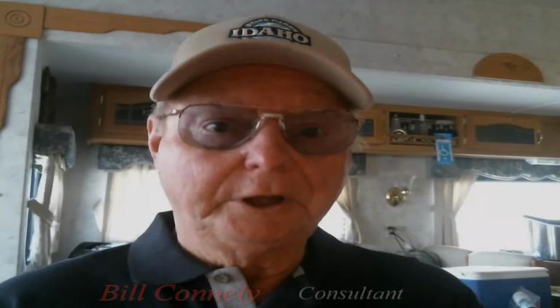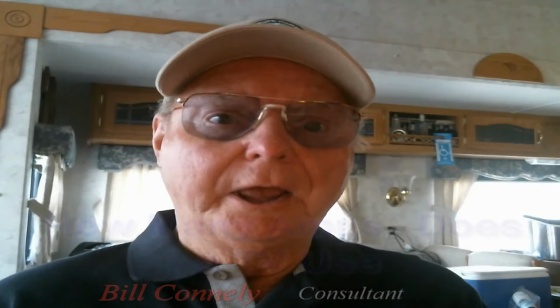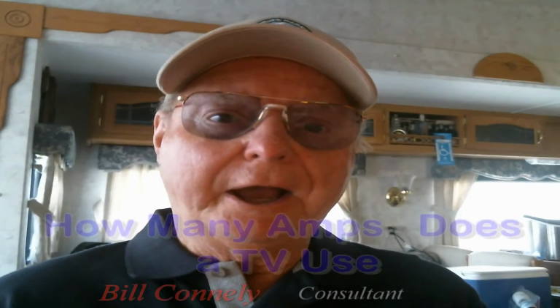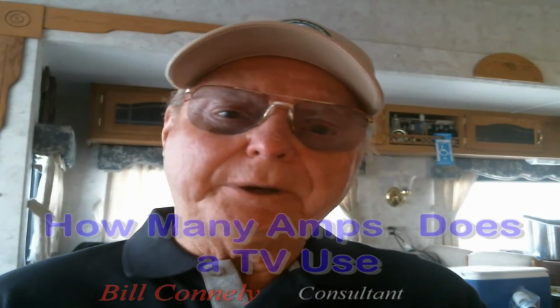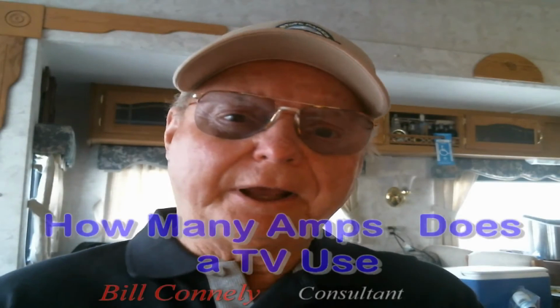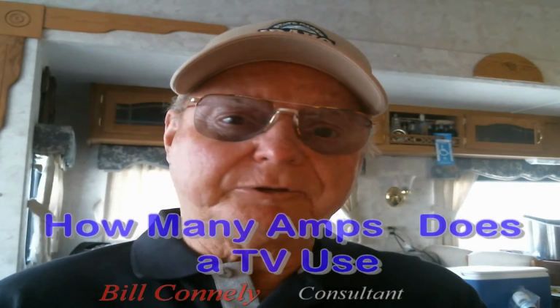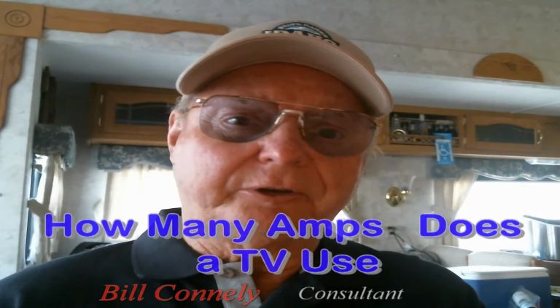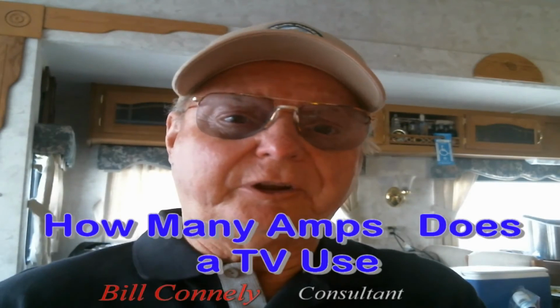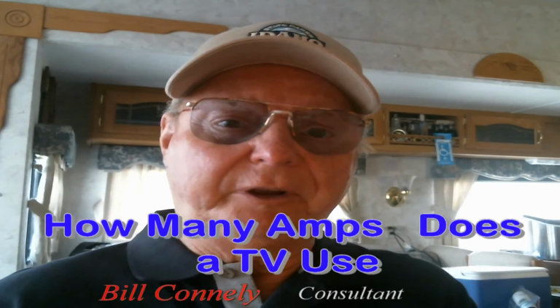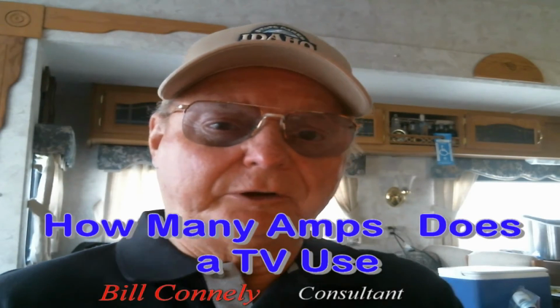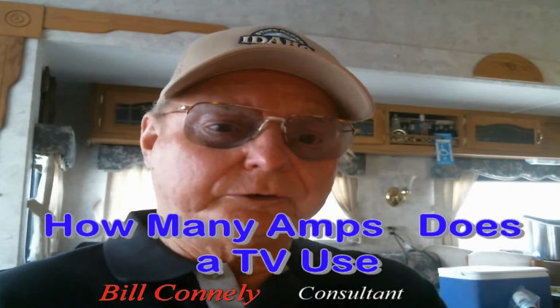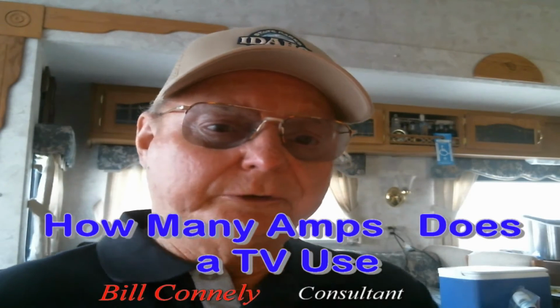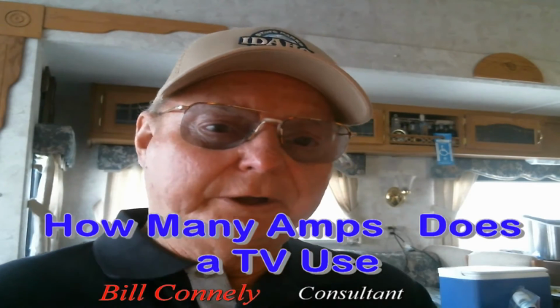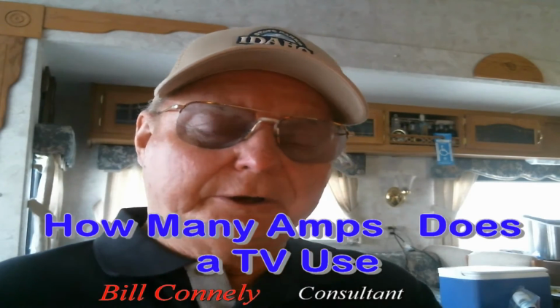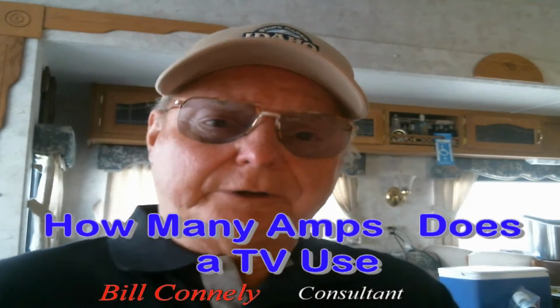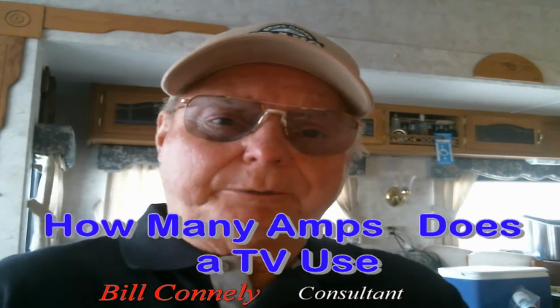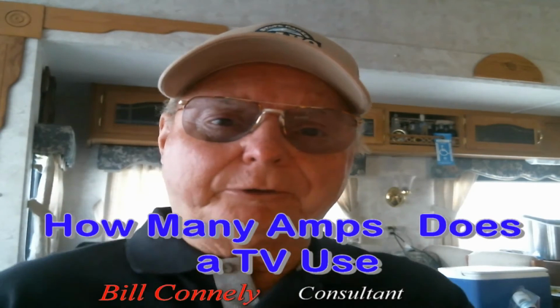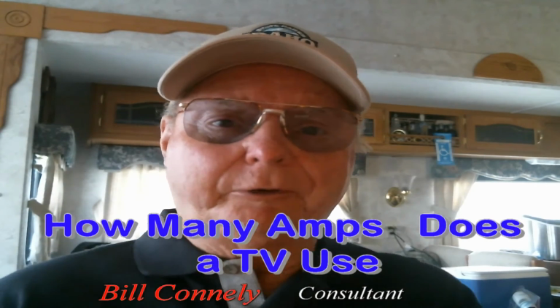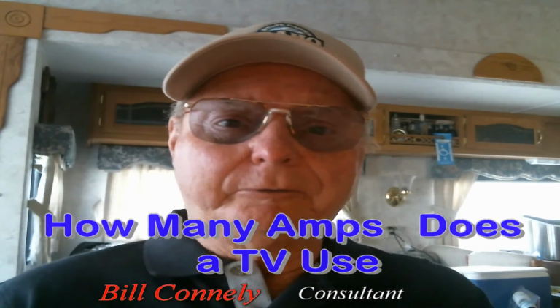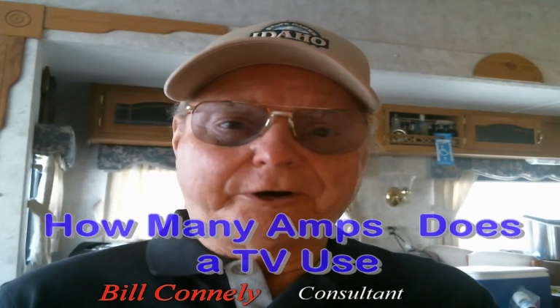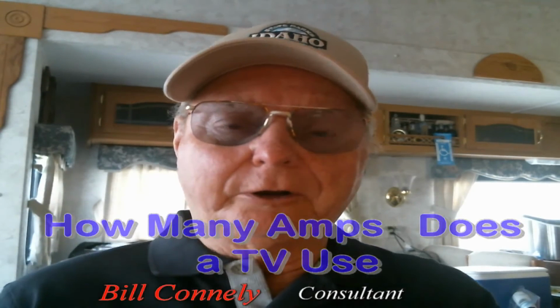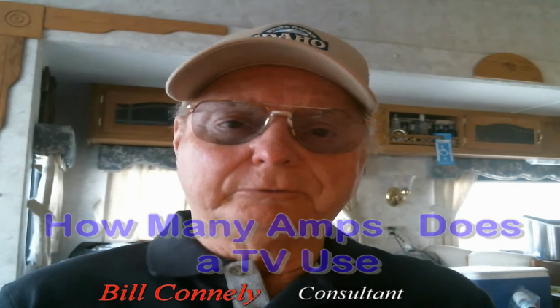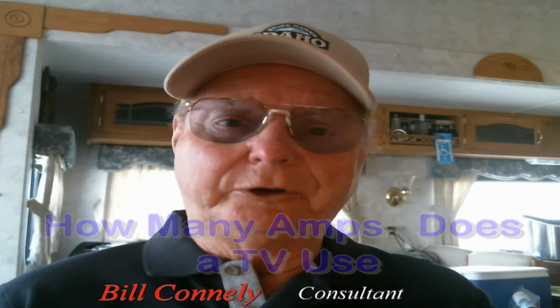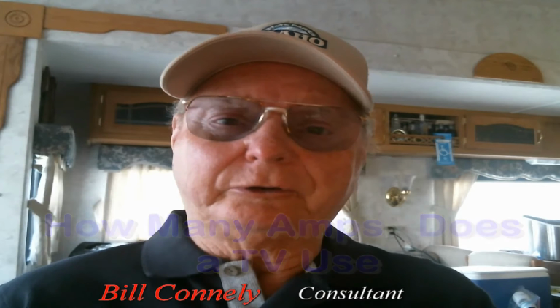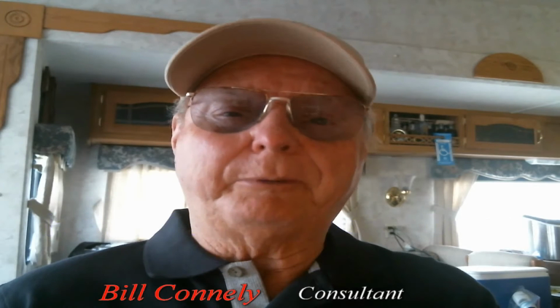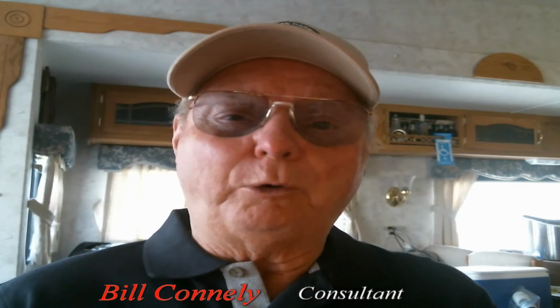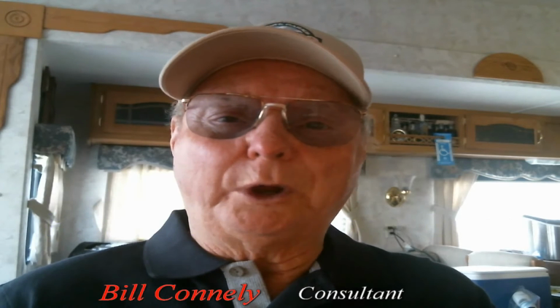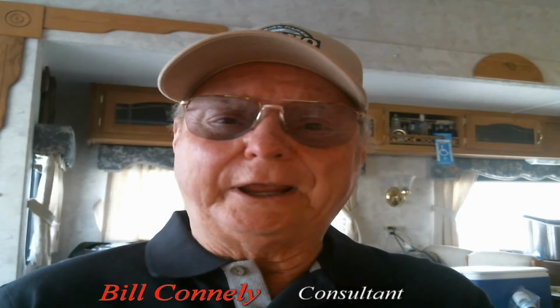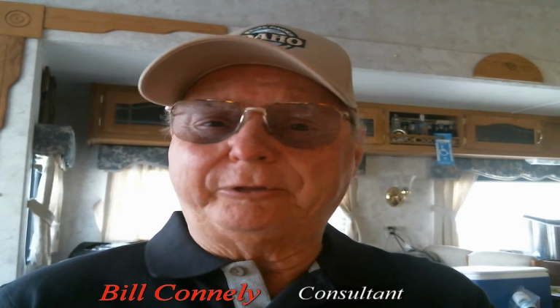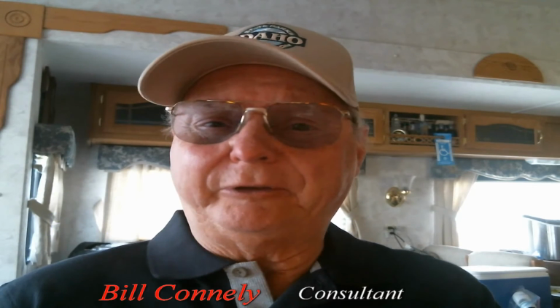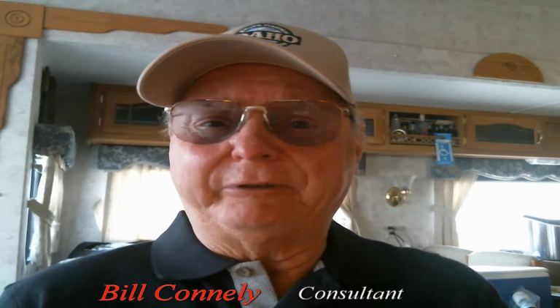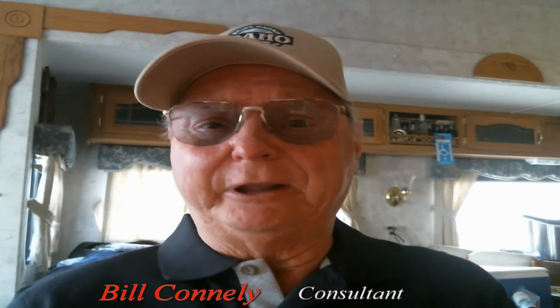How many amps does a TV use? Well, to be truthful, very little. It uses about one amp, with even less.